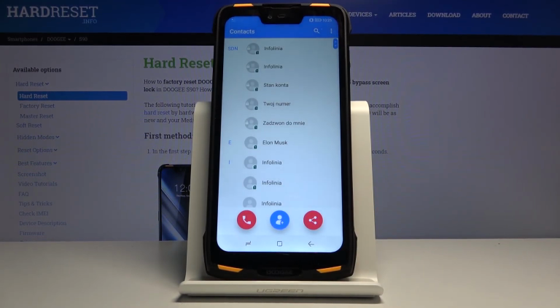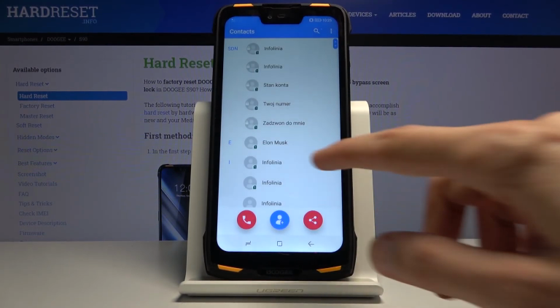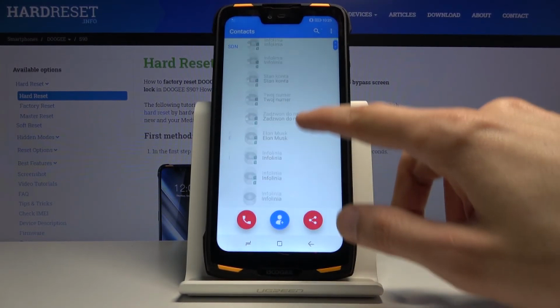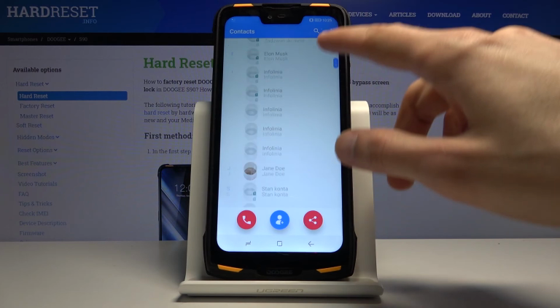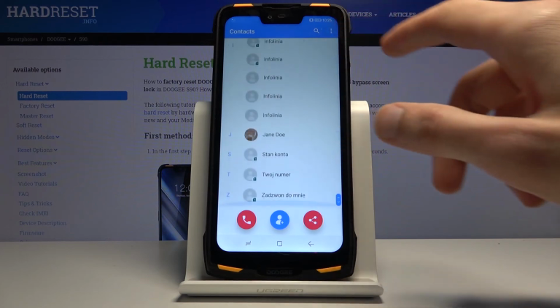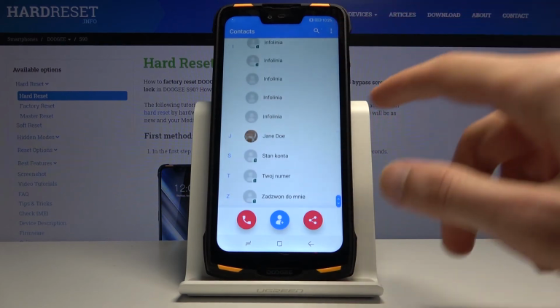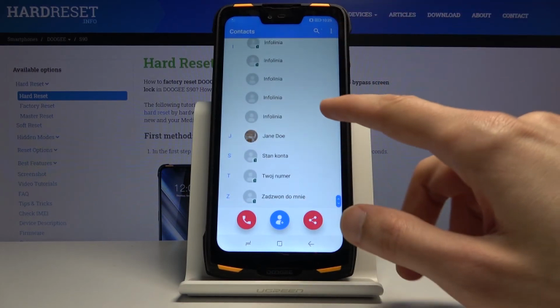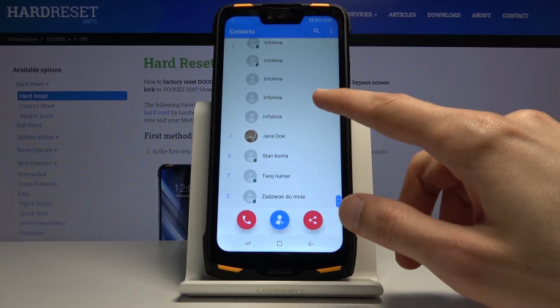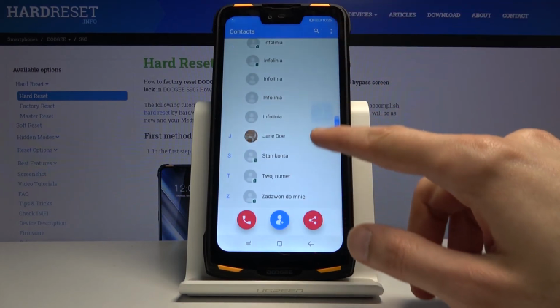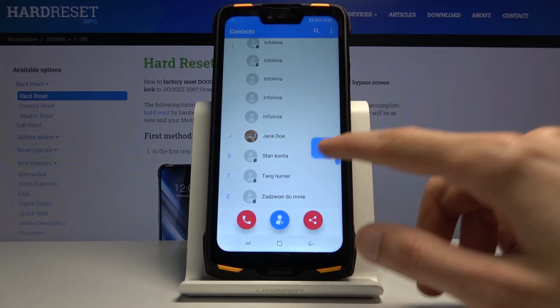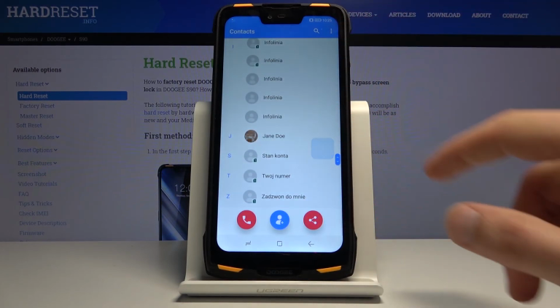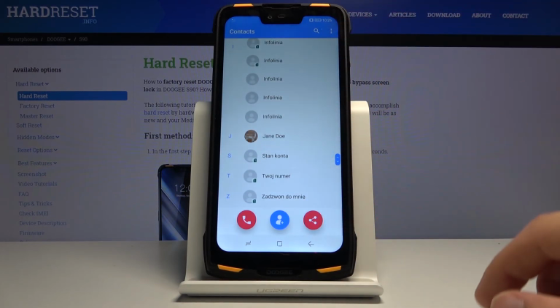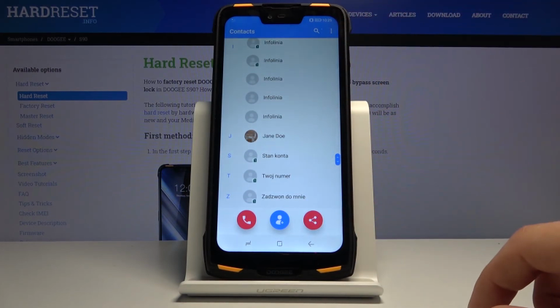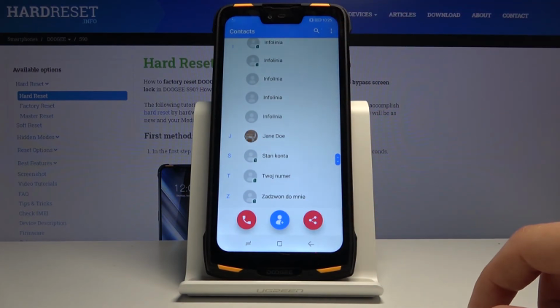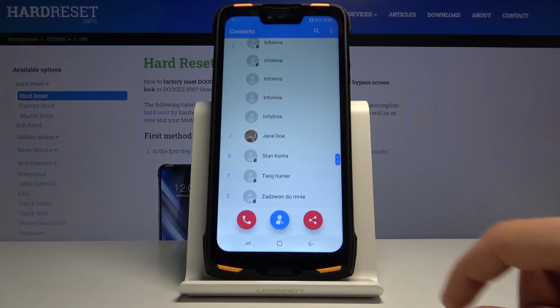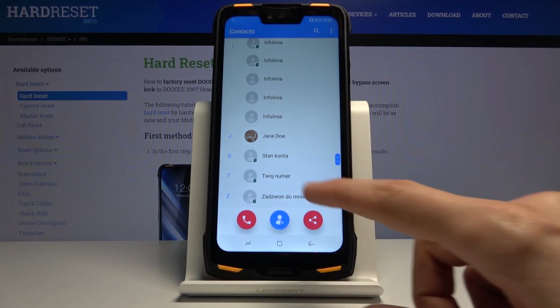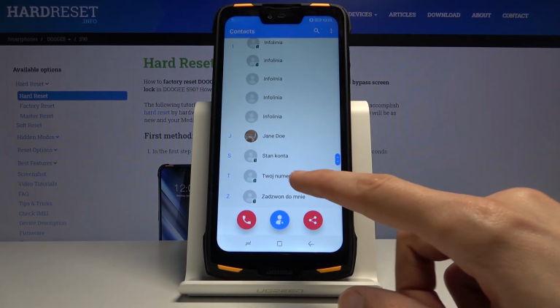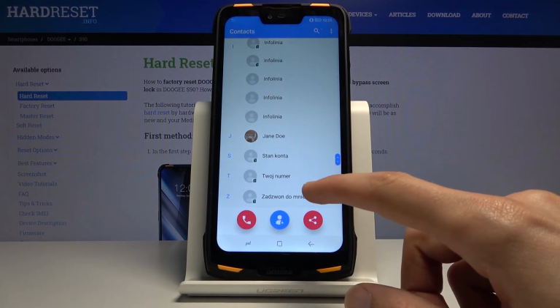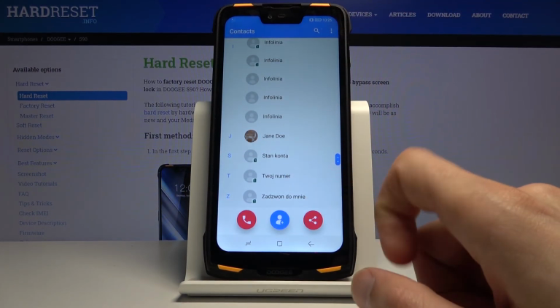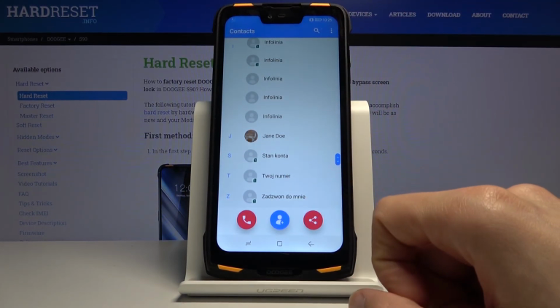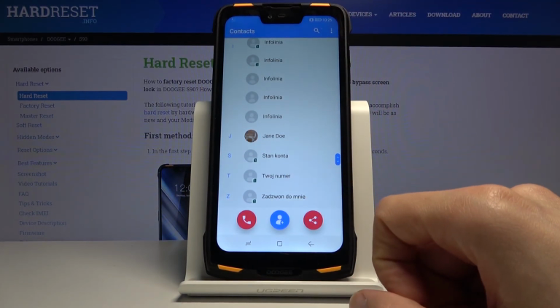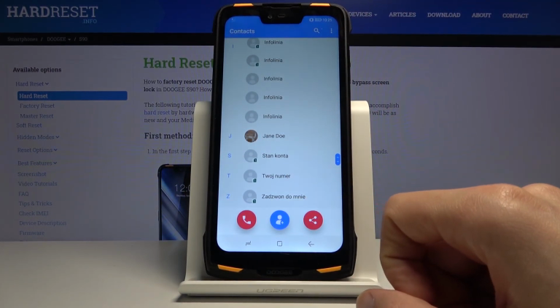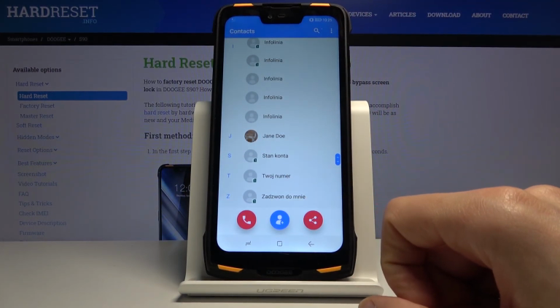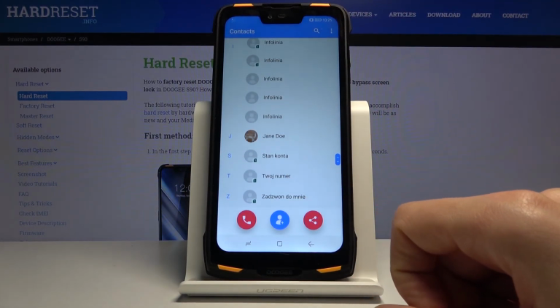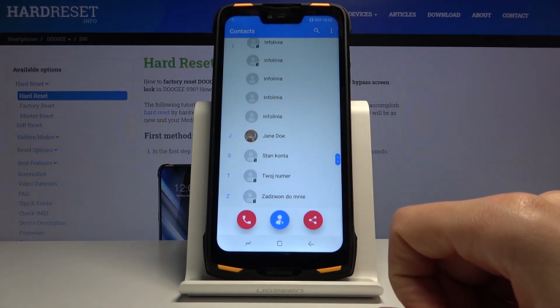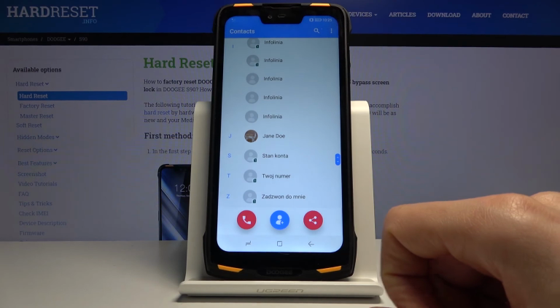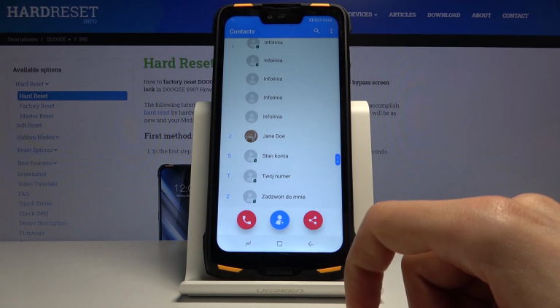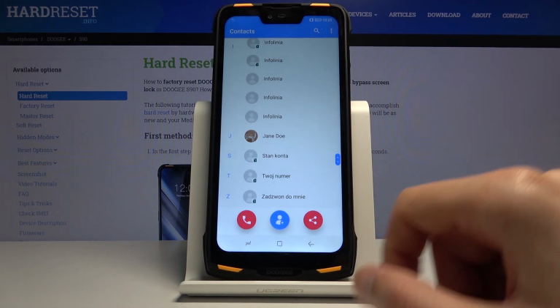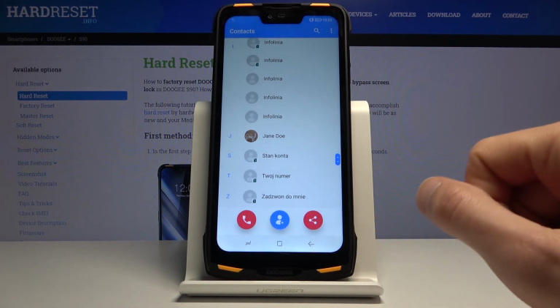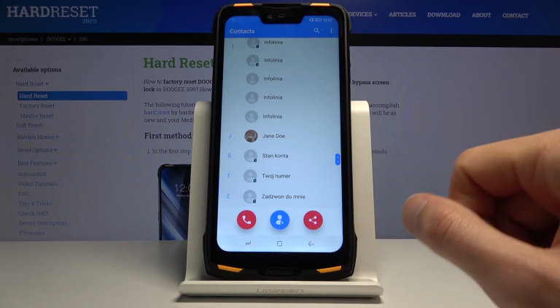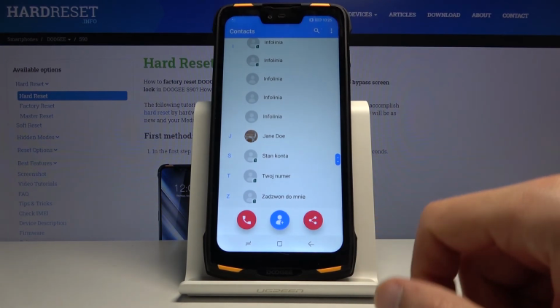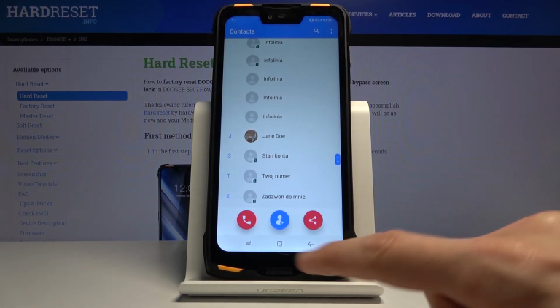That is how you would import contacts. If you found this very helpful, don't forget to hit like, subscribe, and thanks for watching.